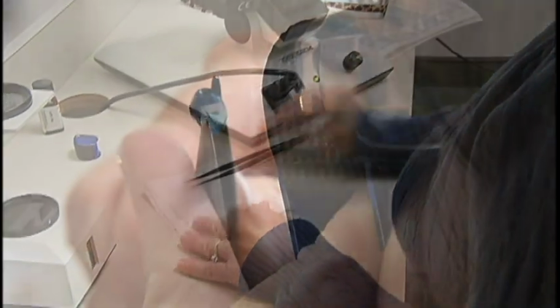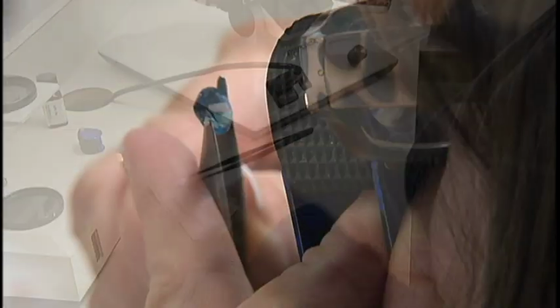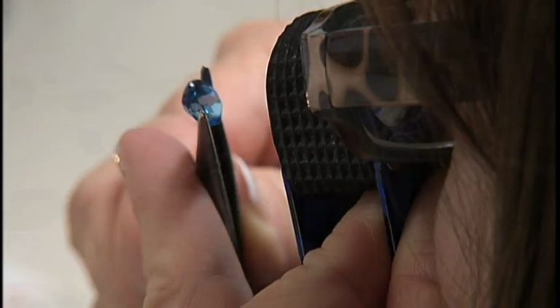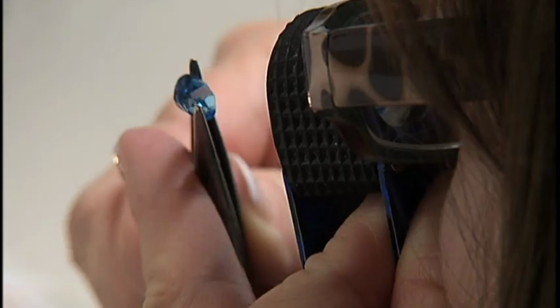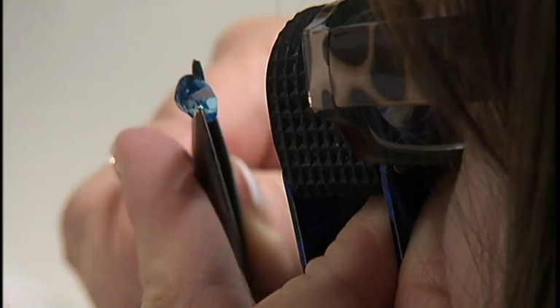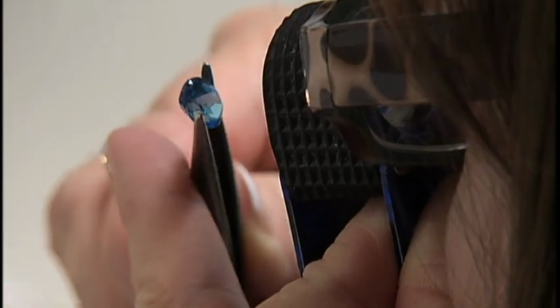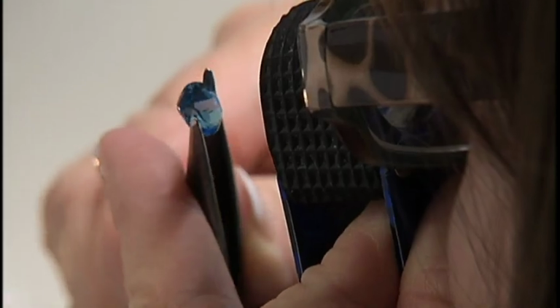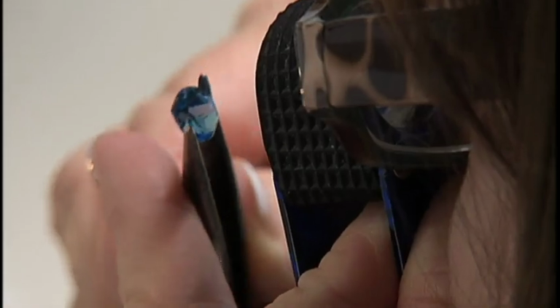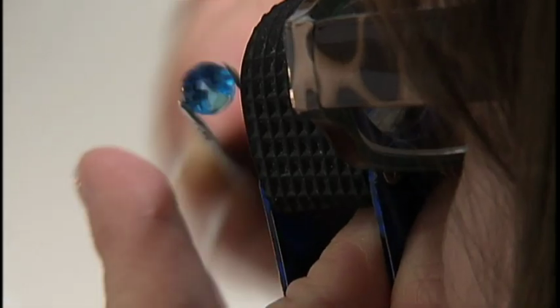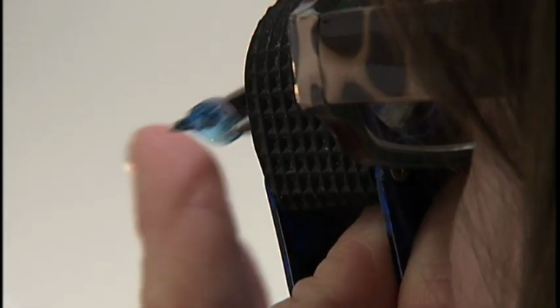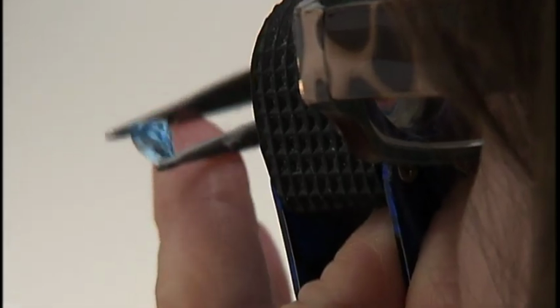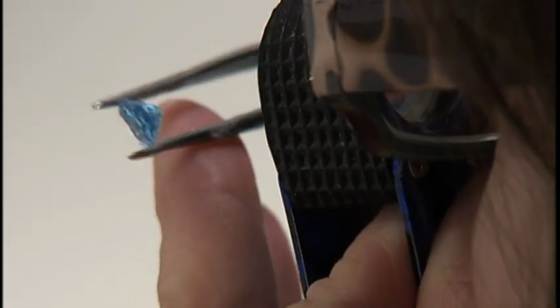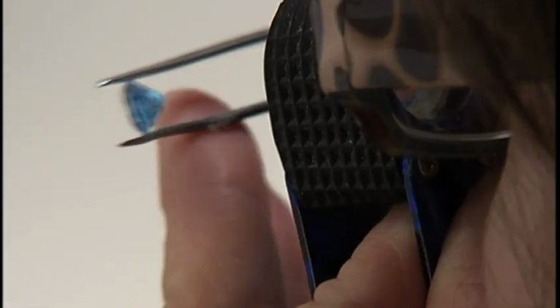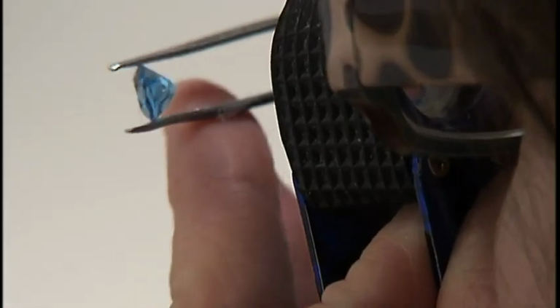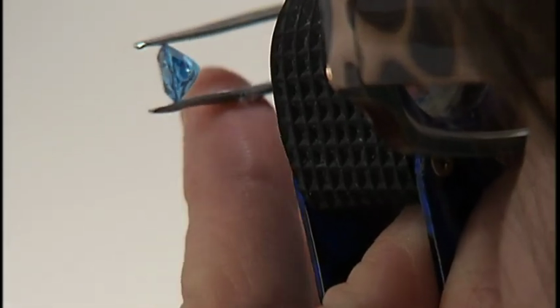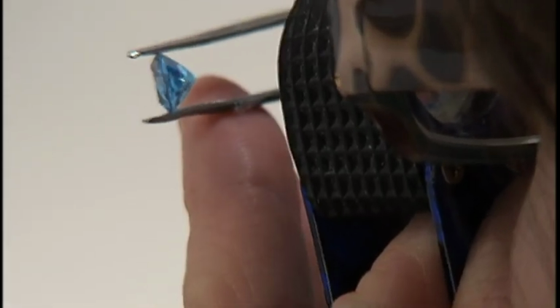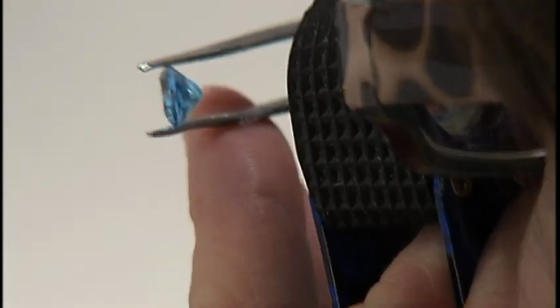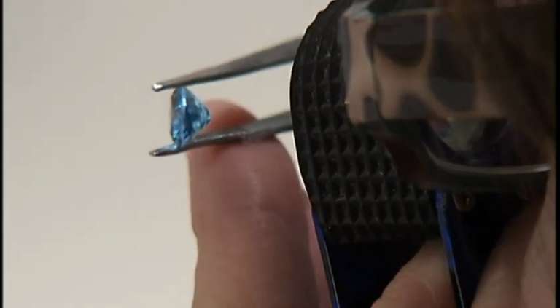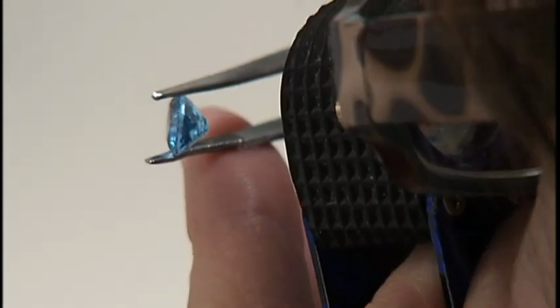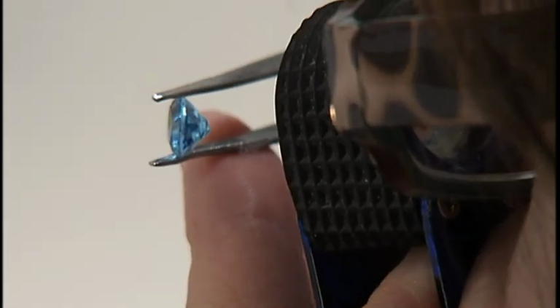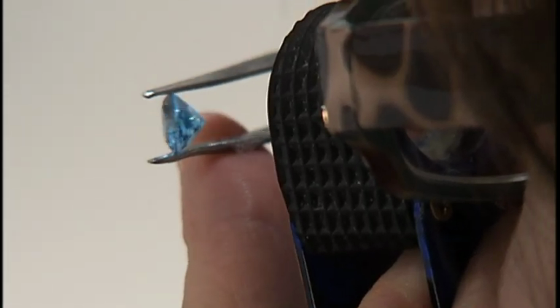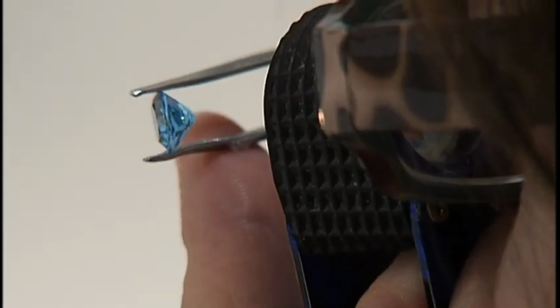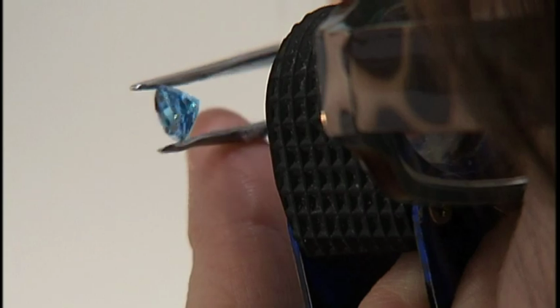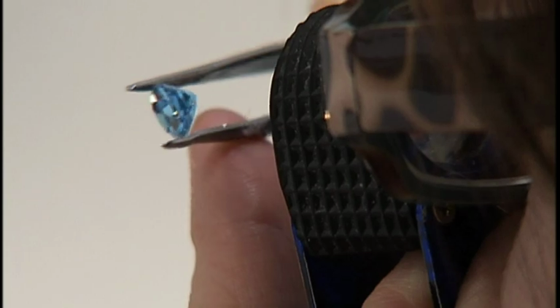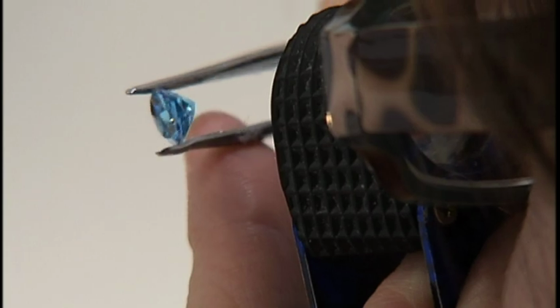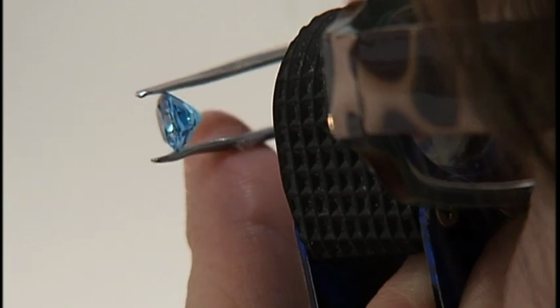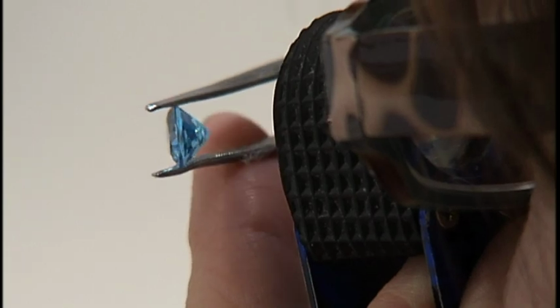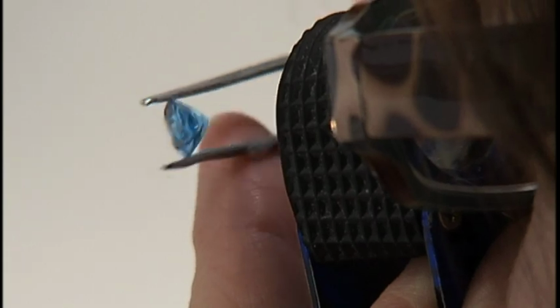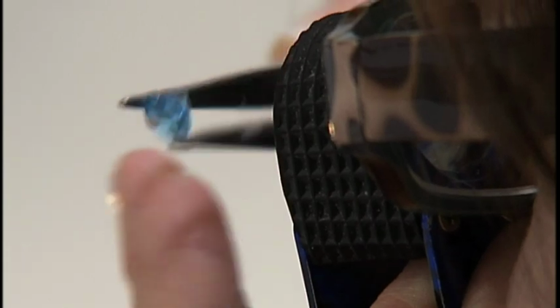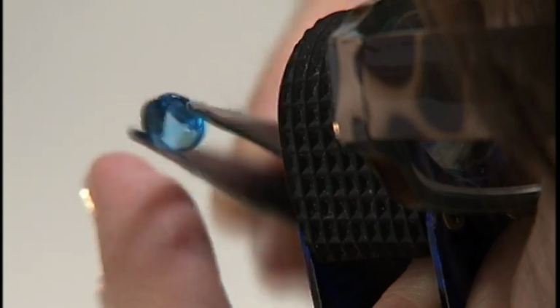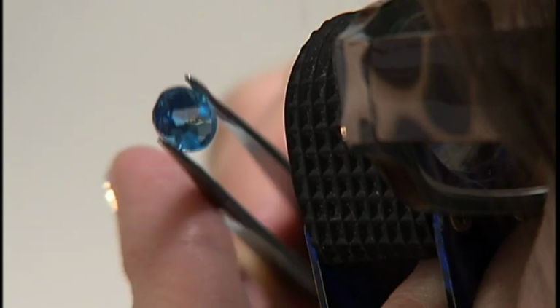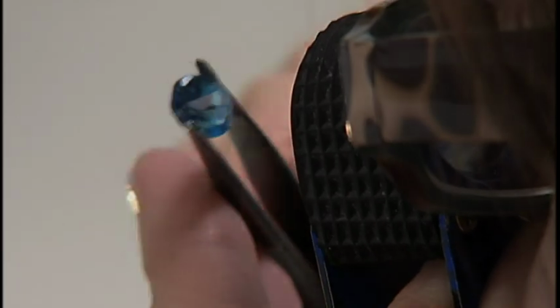After these tests are completed, you can be almost 100% certain of the gemstone and its quality.